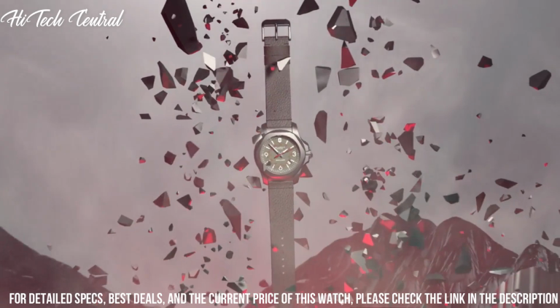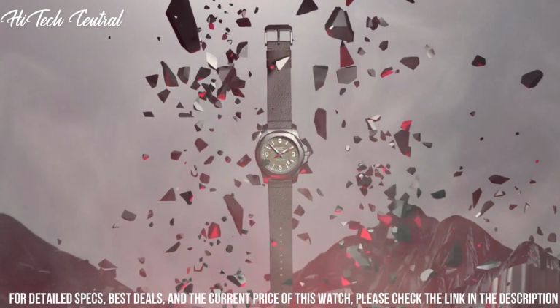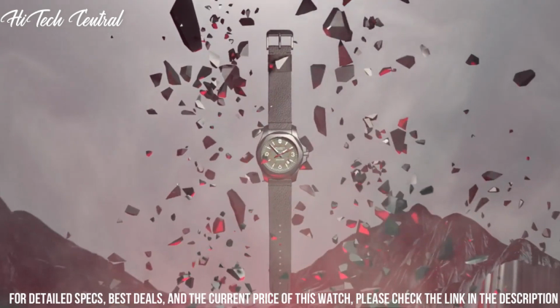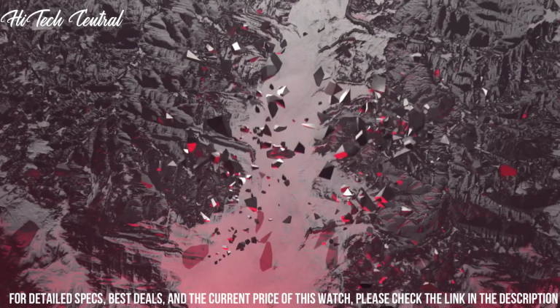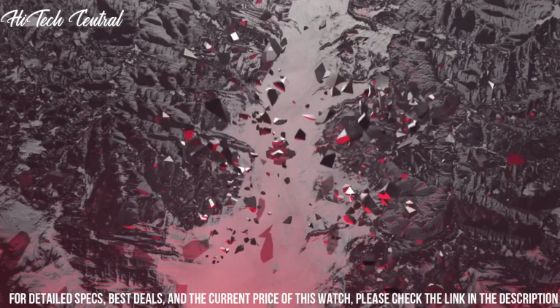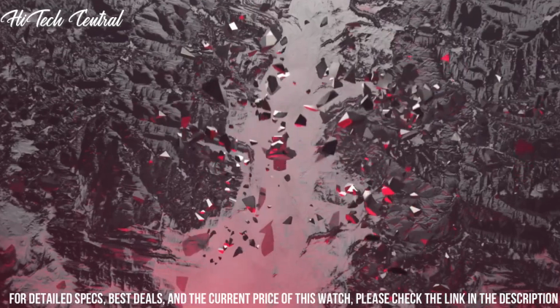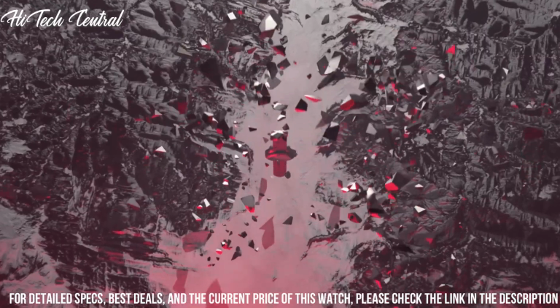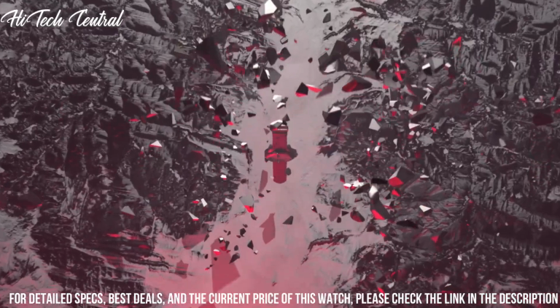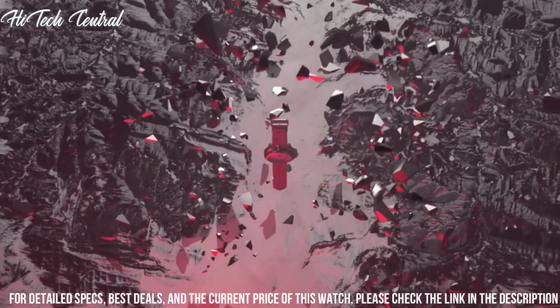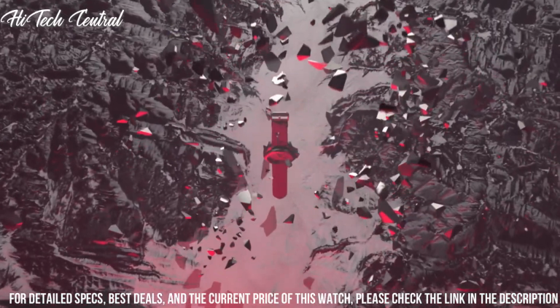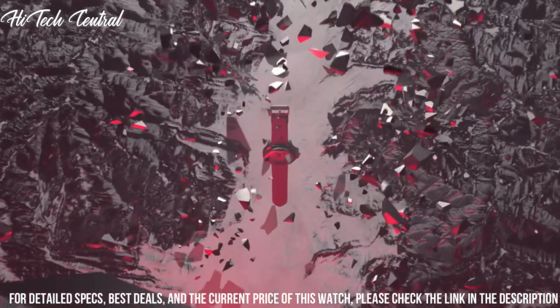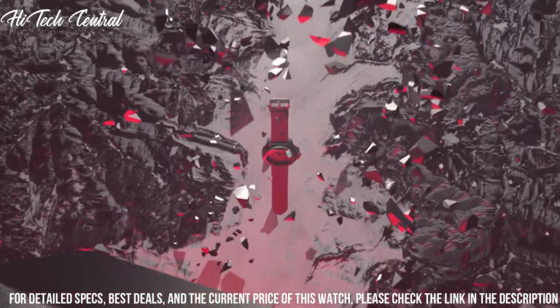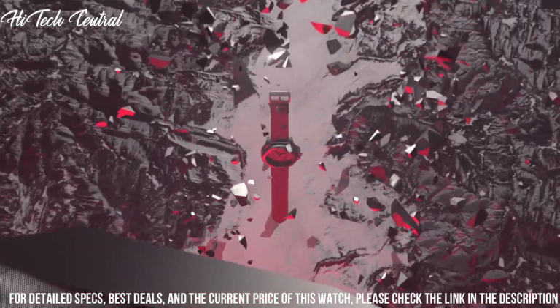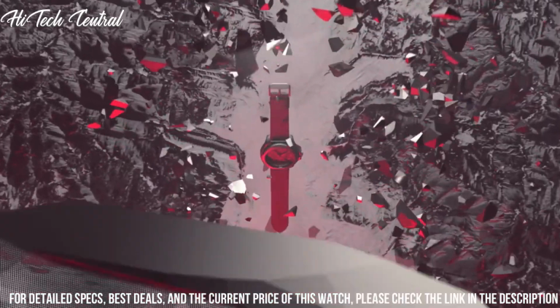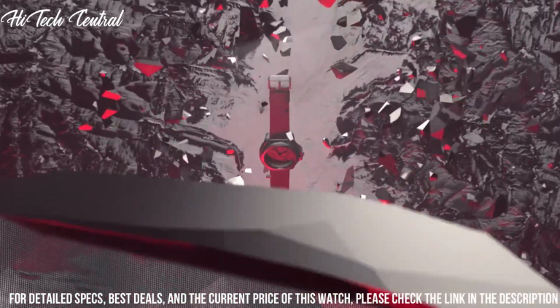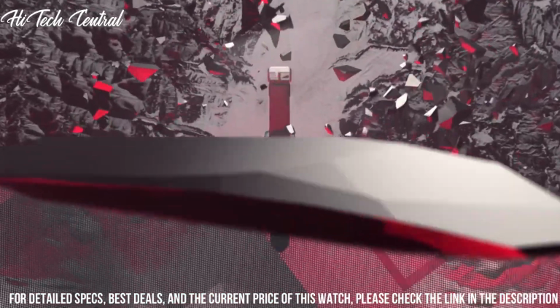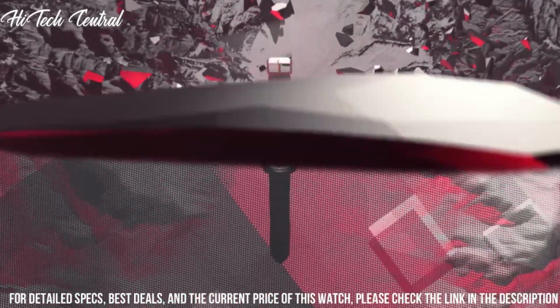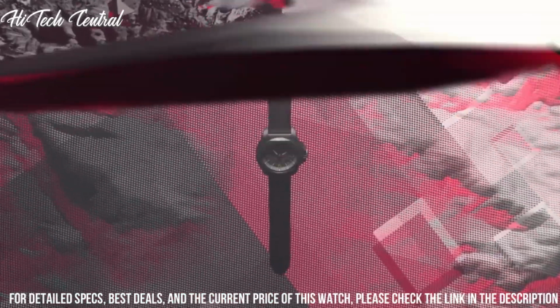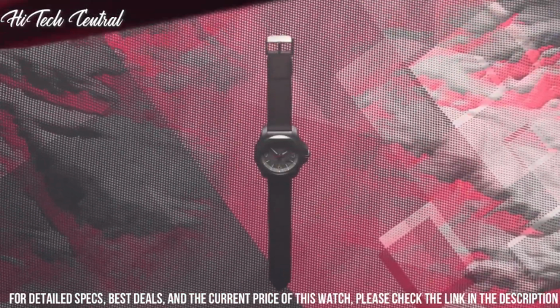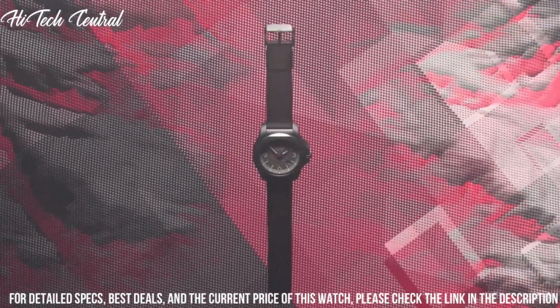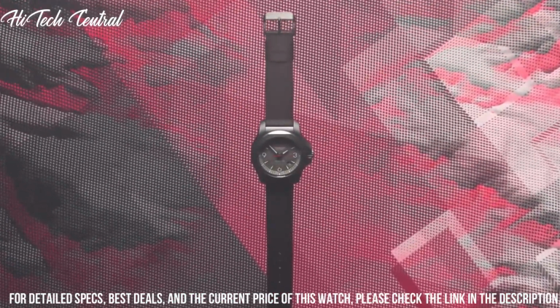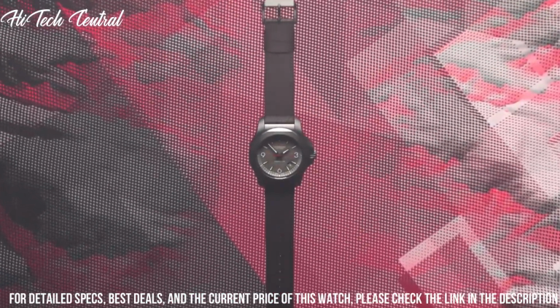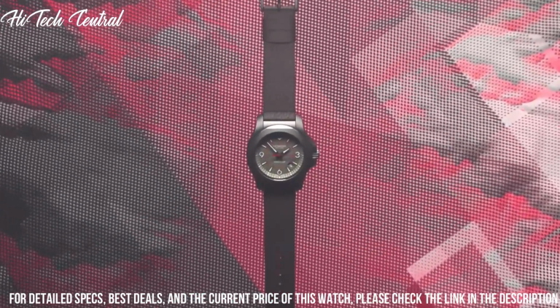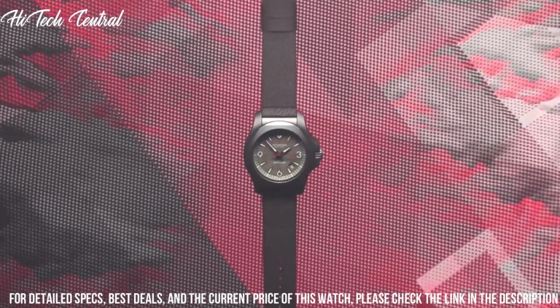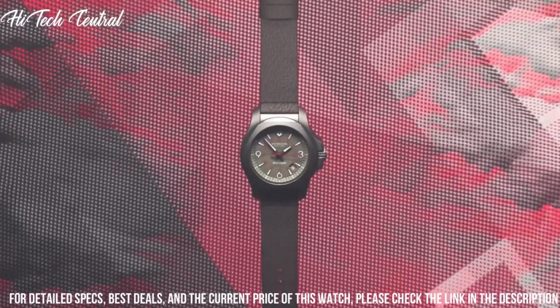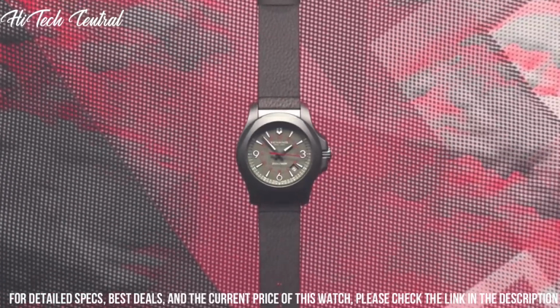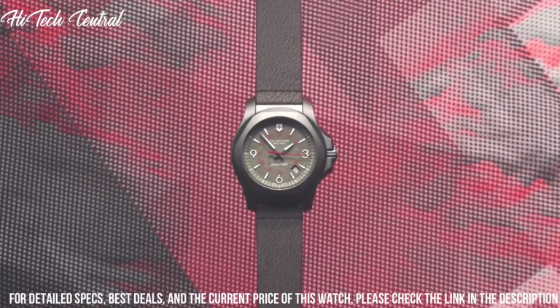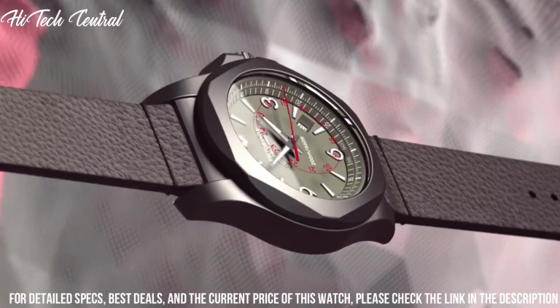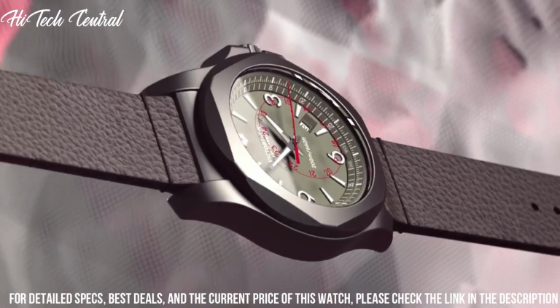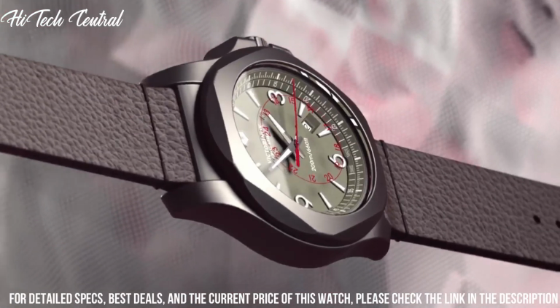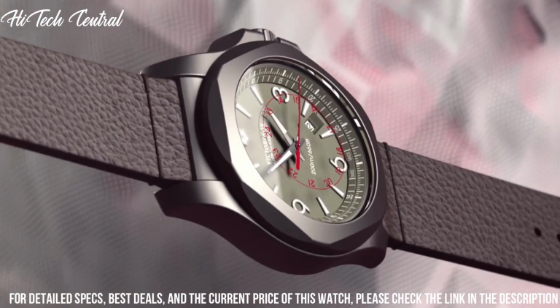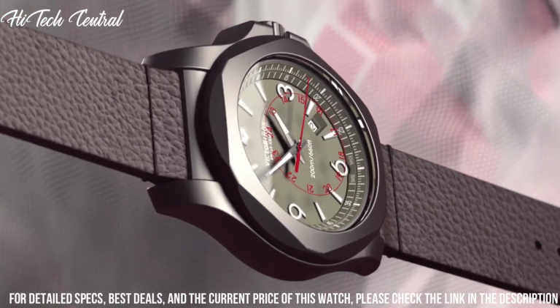Functions: date, hour, minute, second, military time display. Casual watch style.